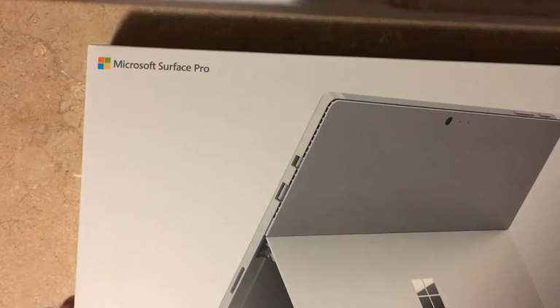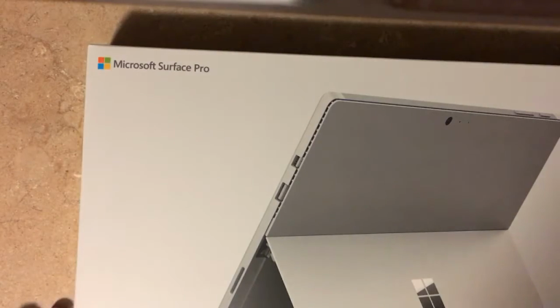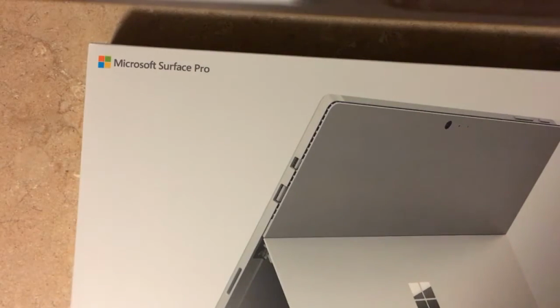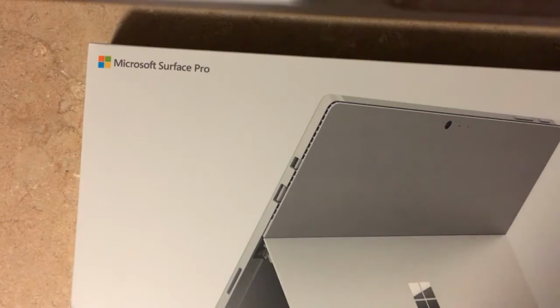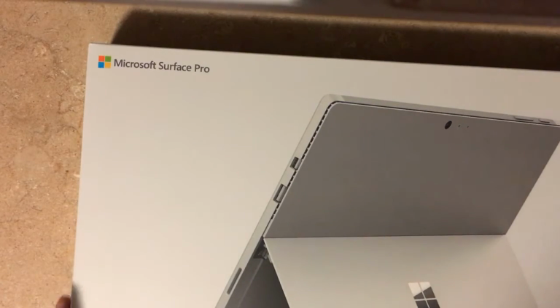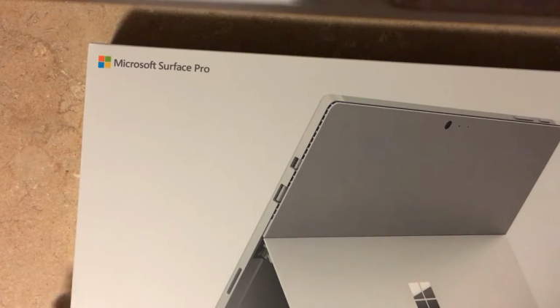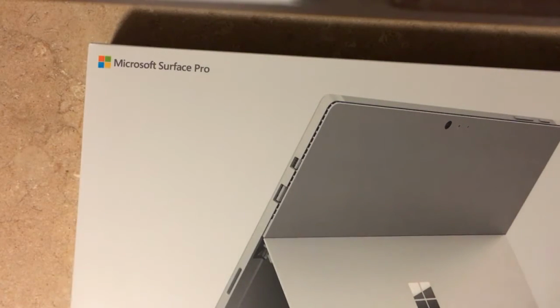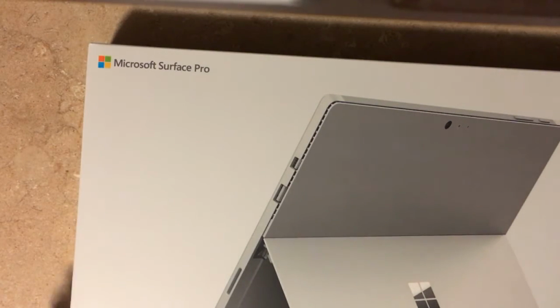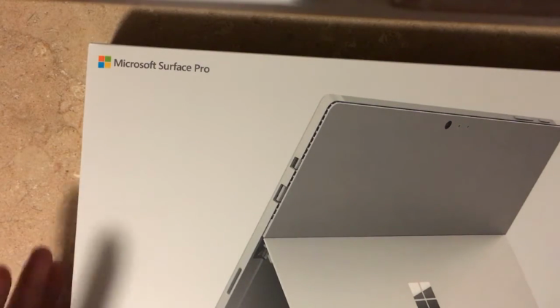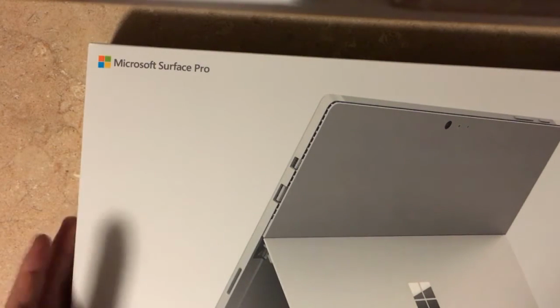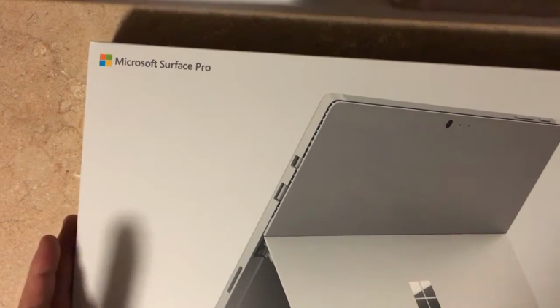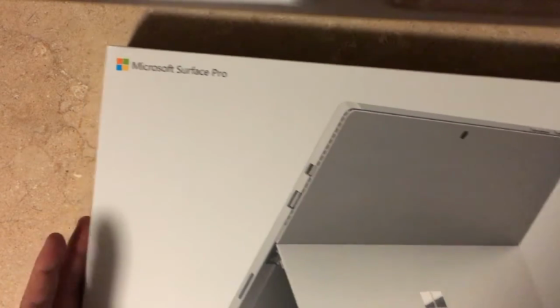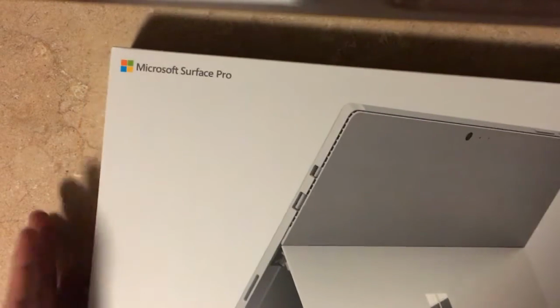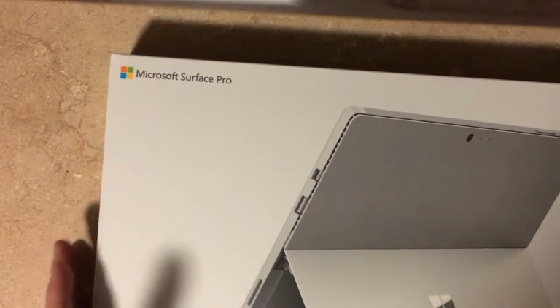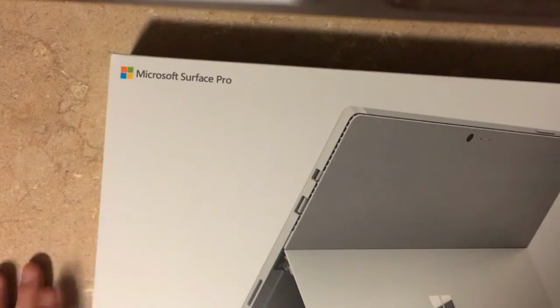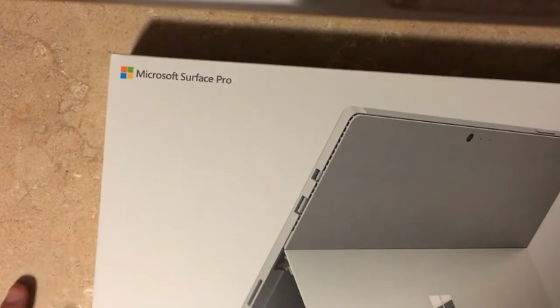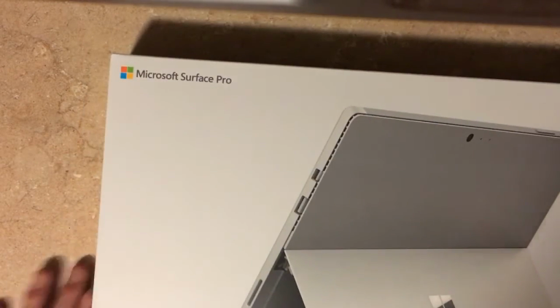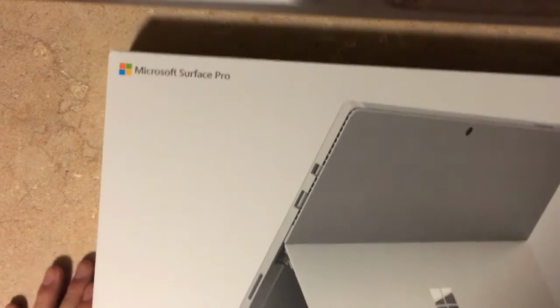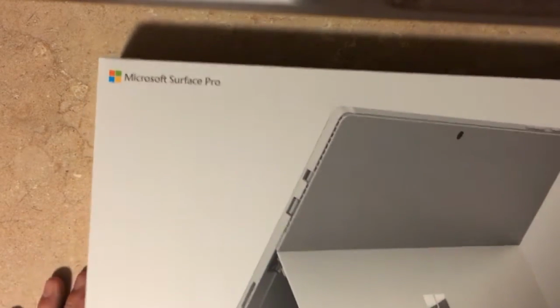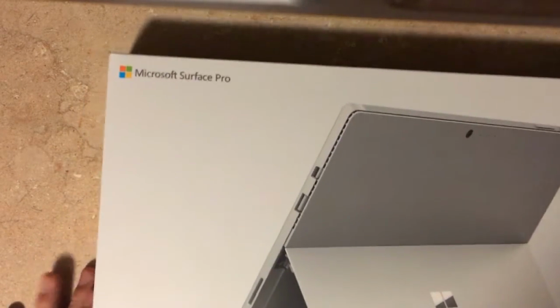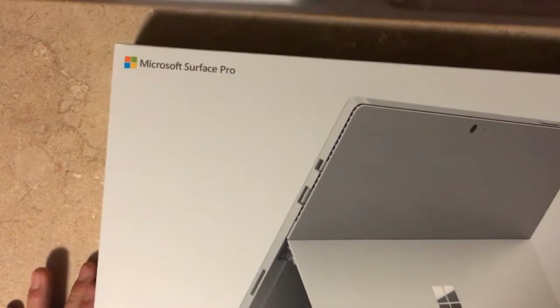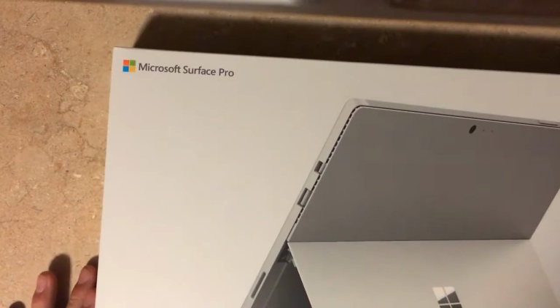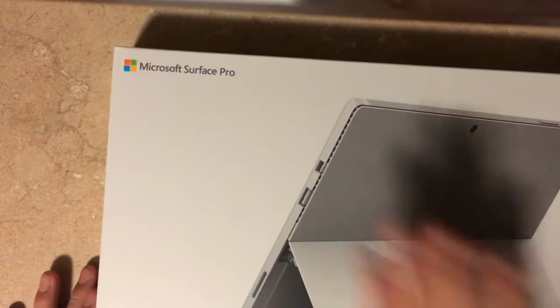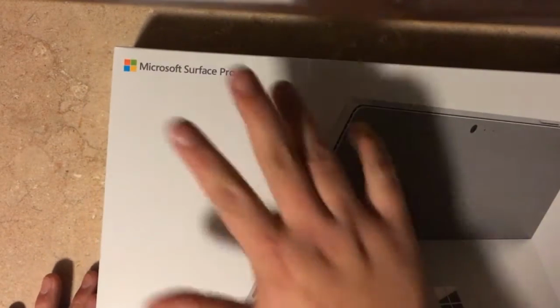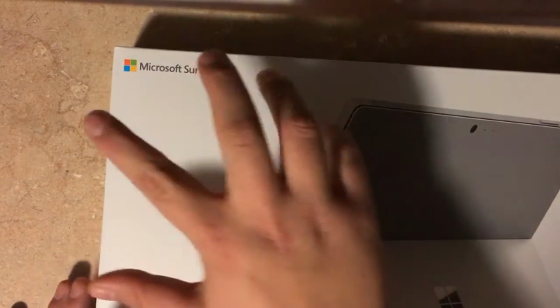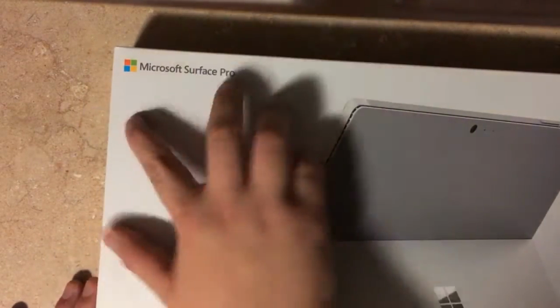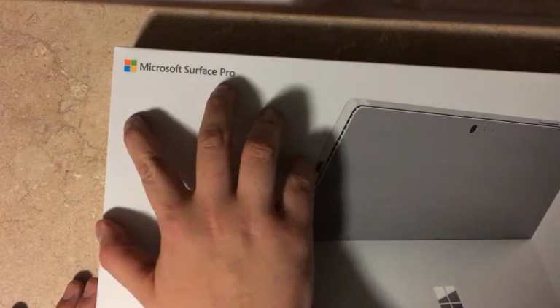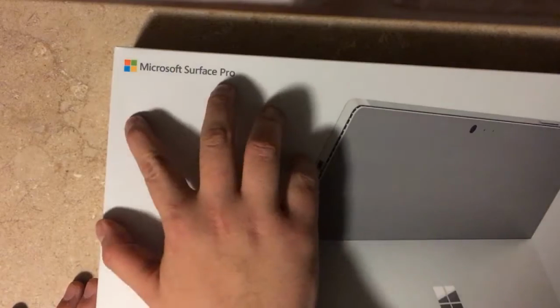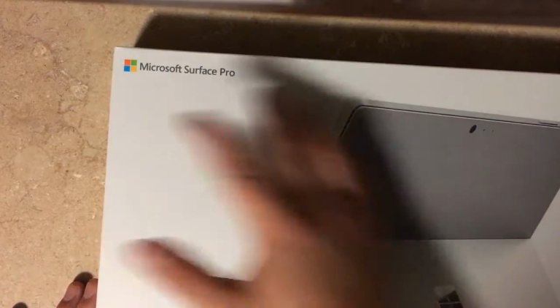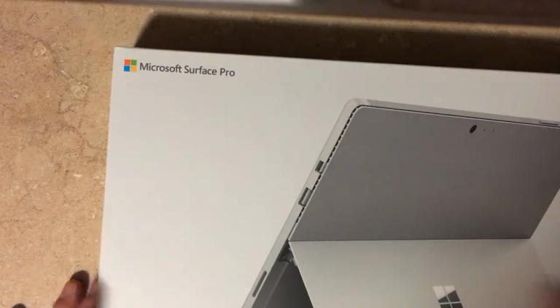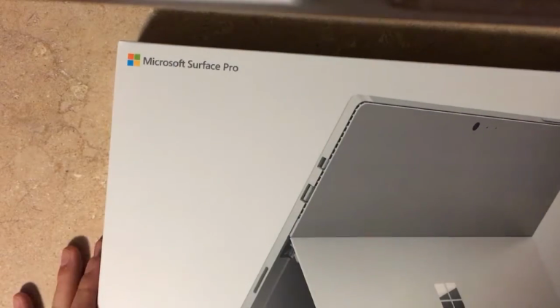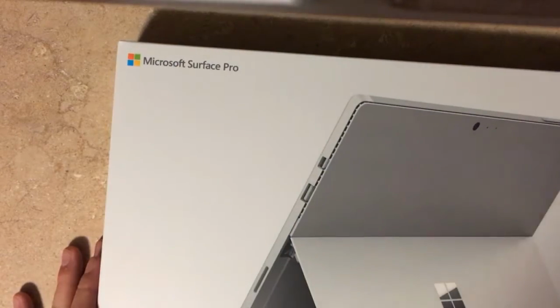All right, UnboxerRob here again. Today we will be unboxing the Surface Pro 4.